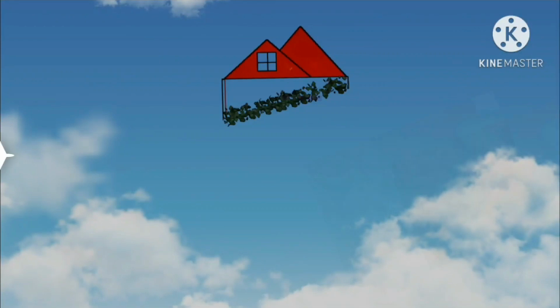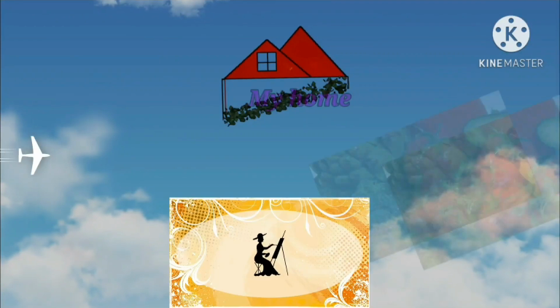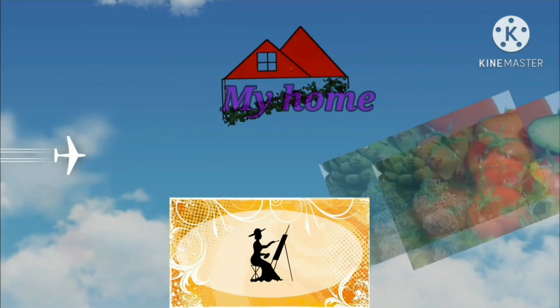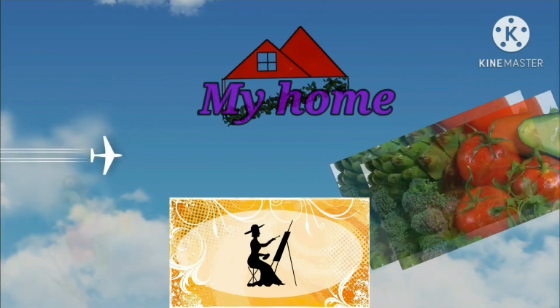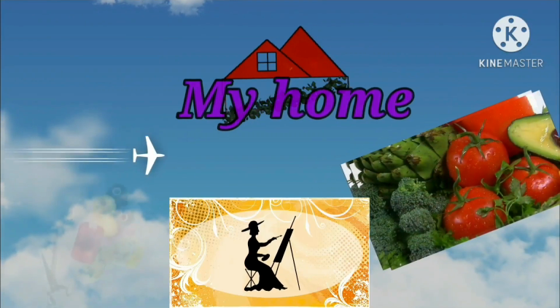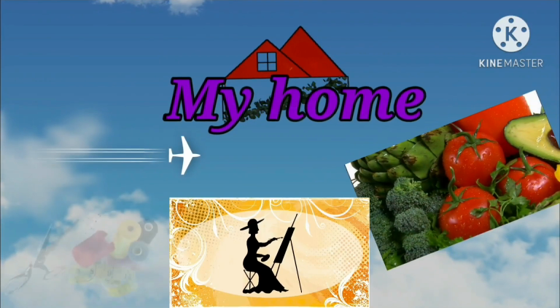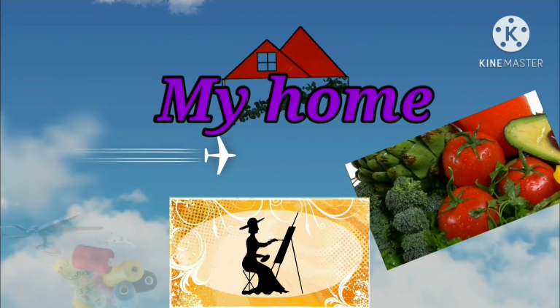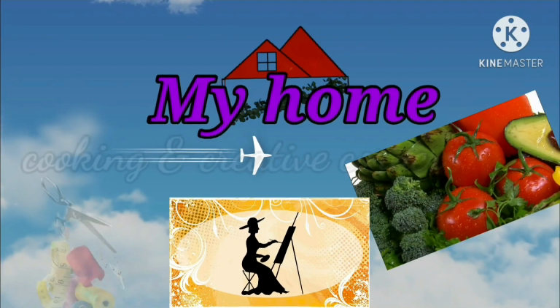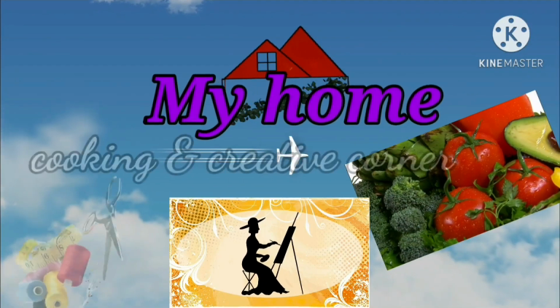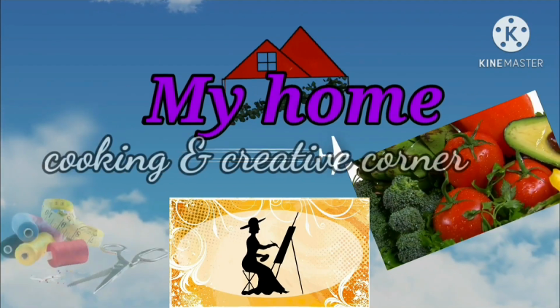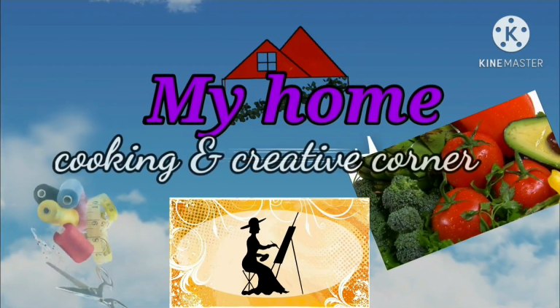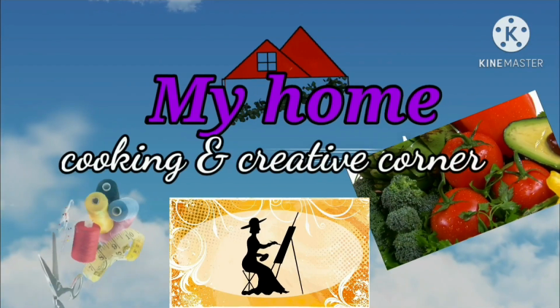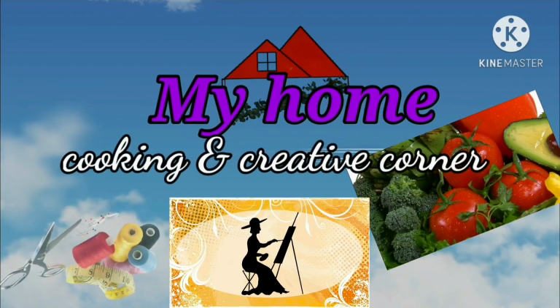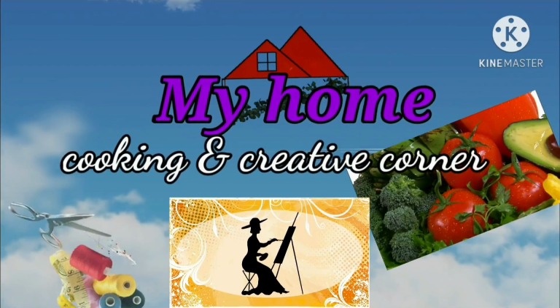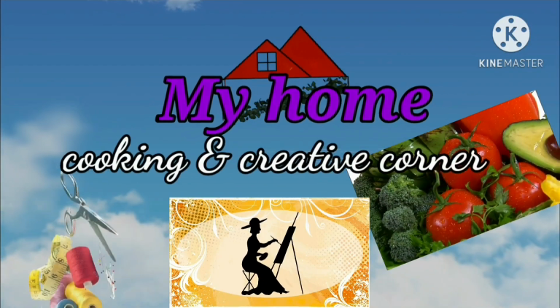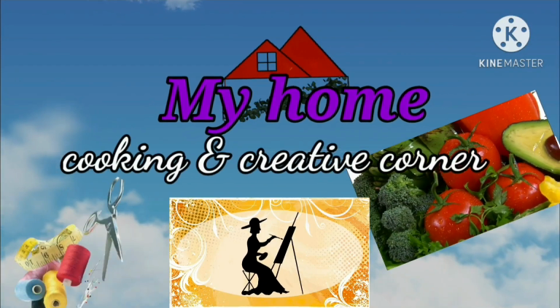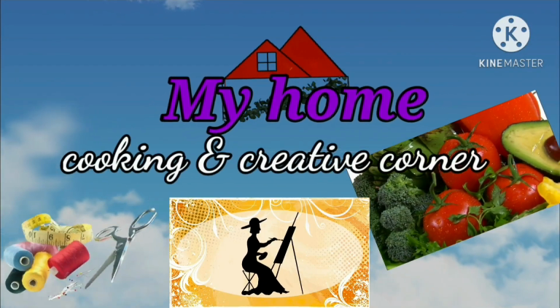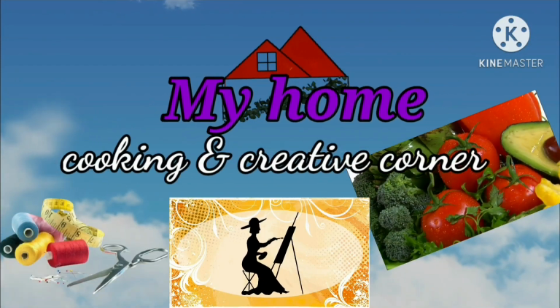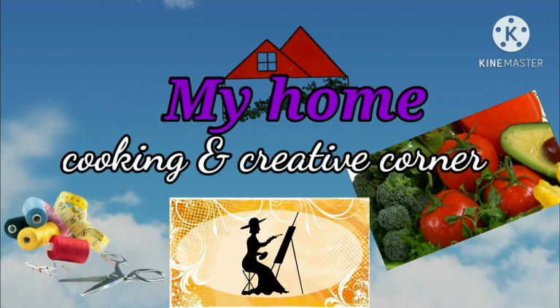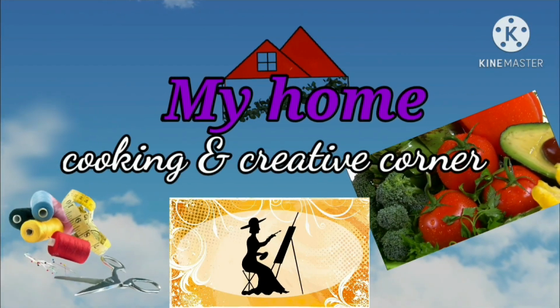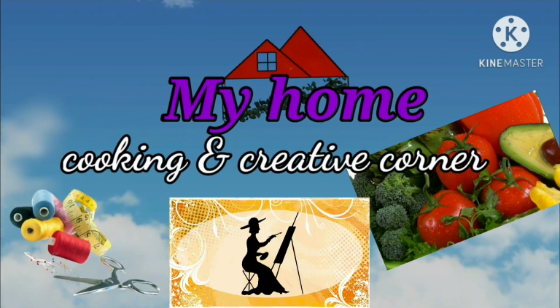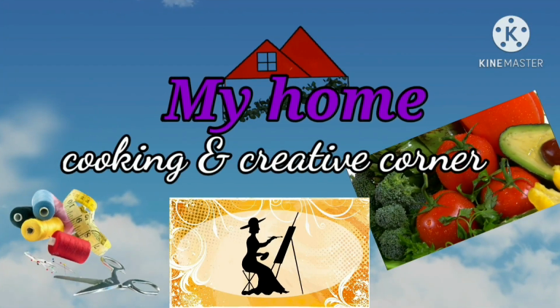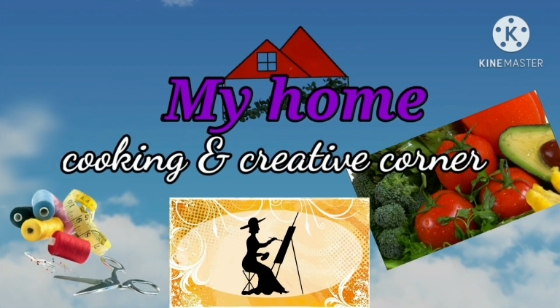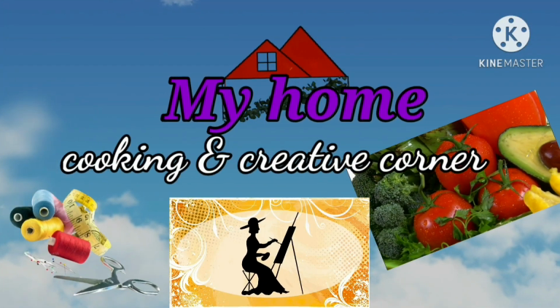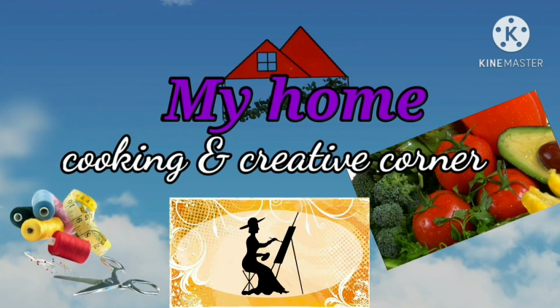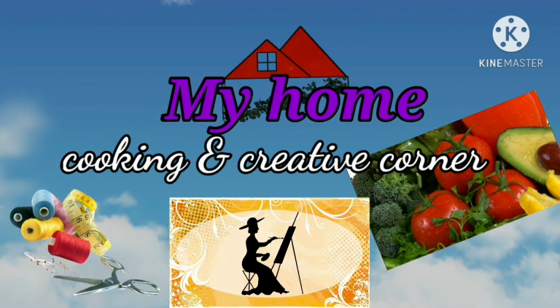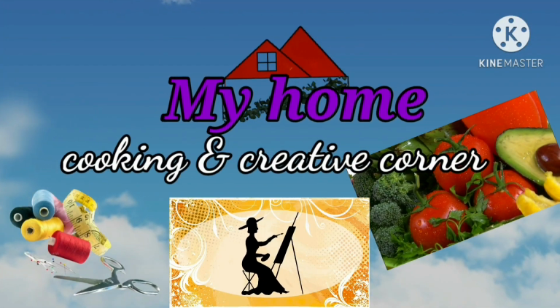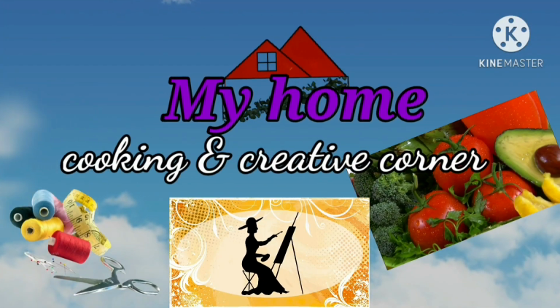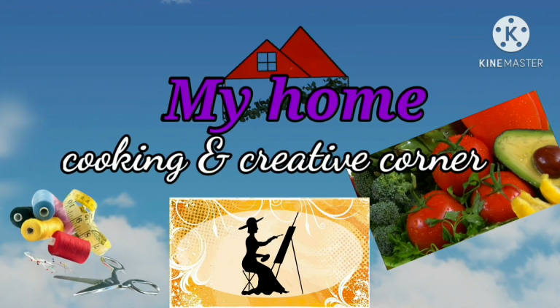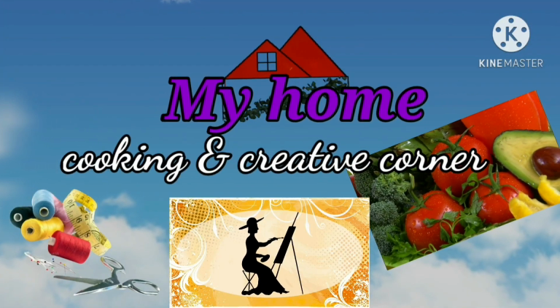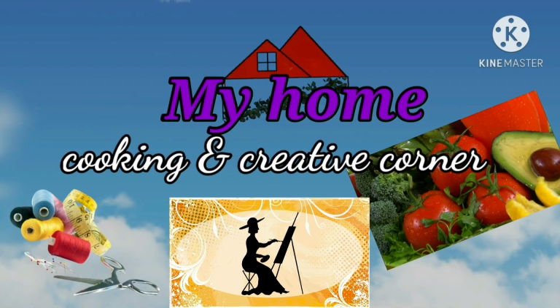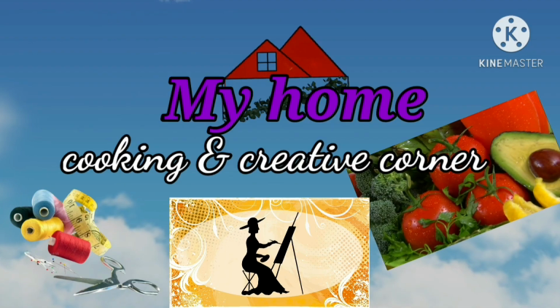Hi and Namaste! Welcome to our channel, My Home Cooking and Creative Corner. We are going to prepare banana chips.